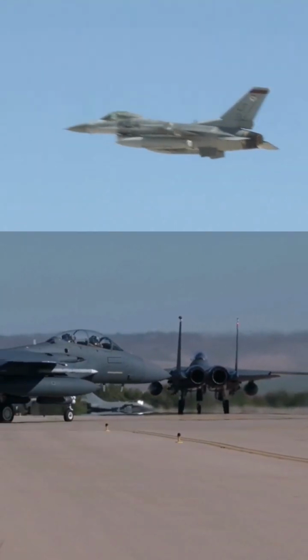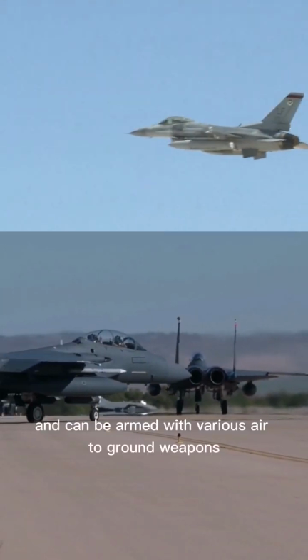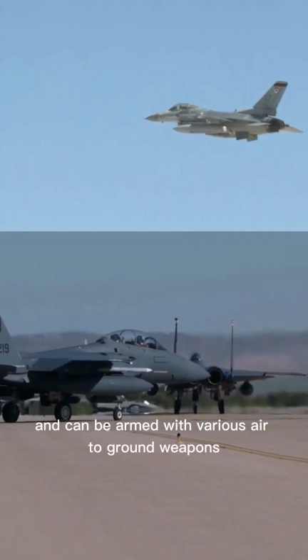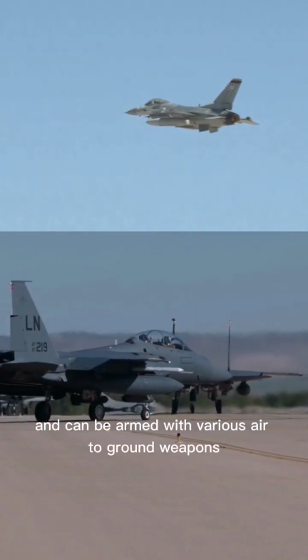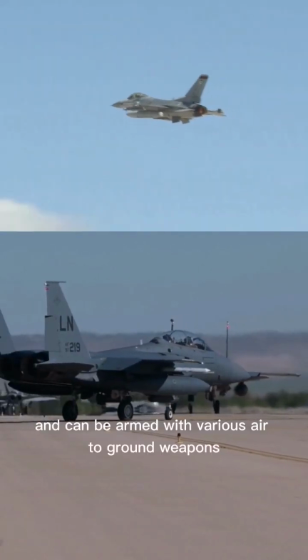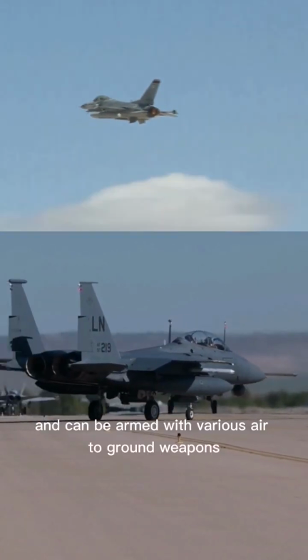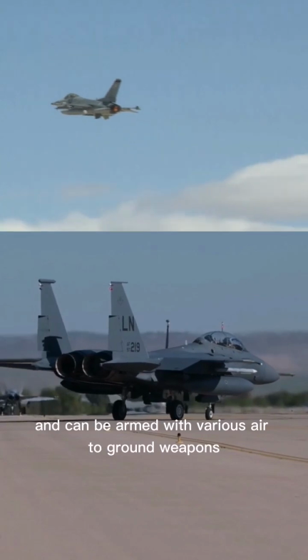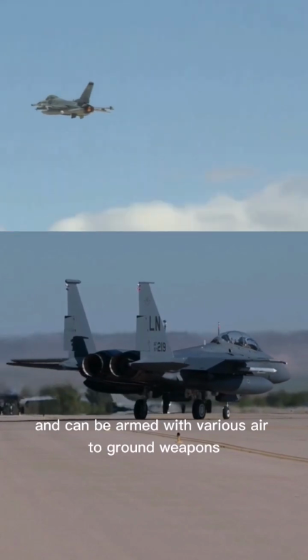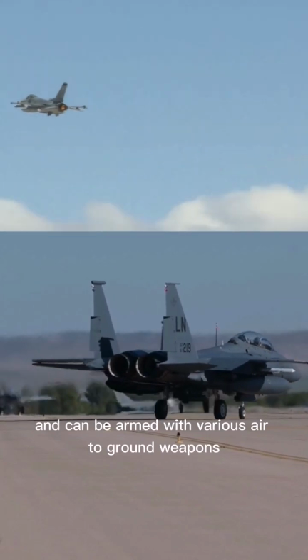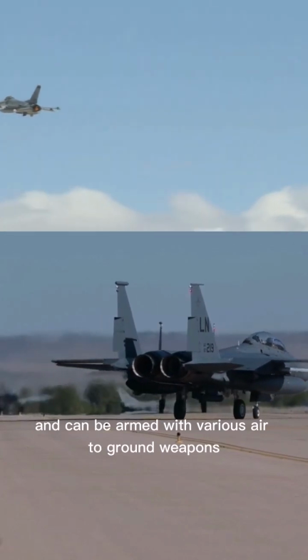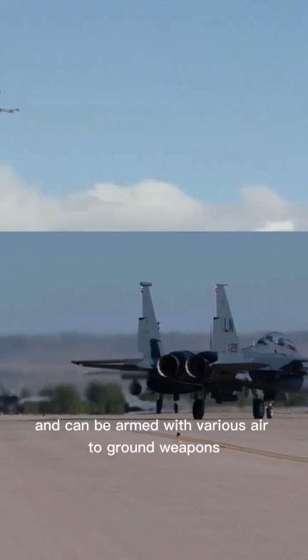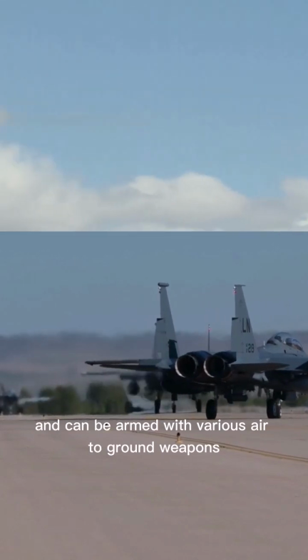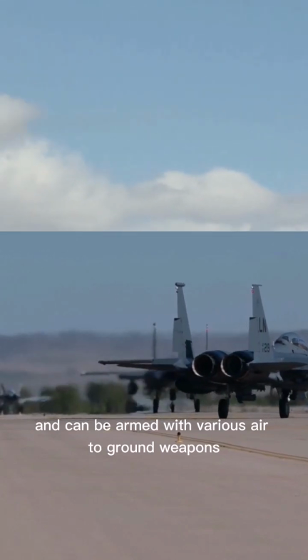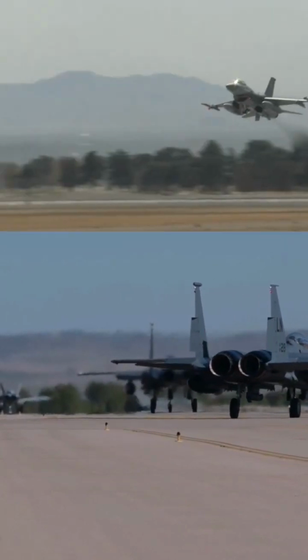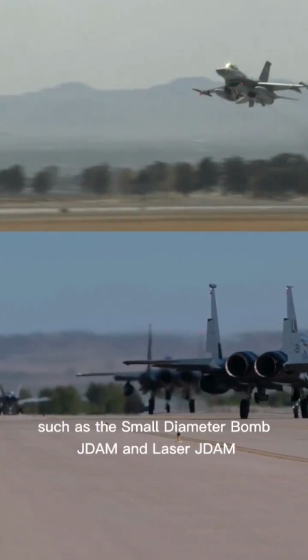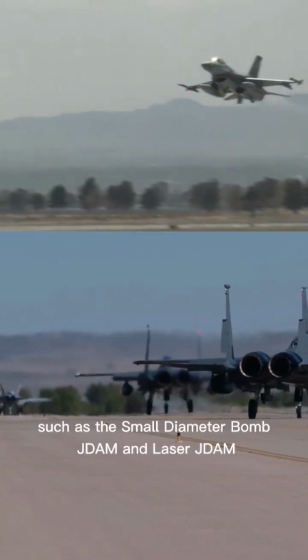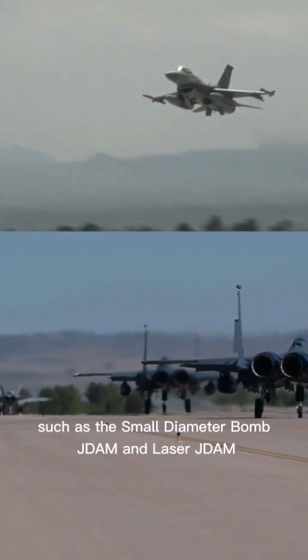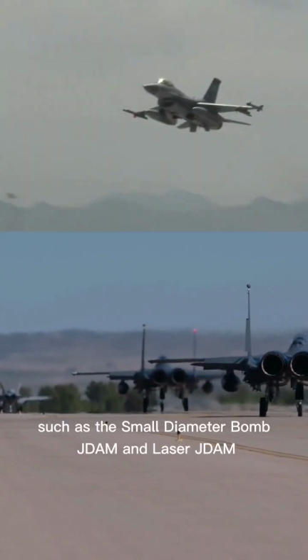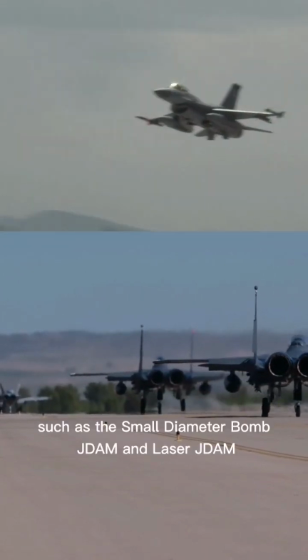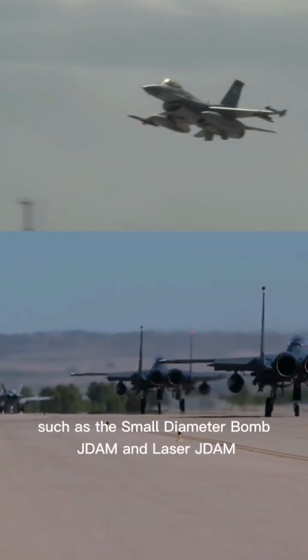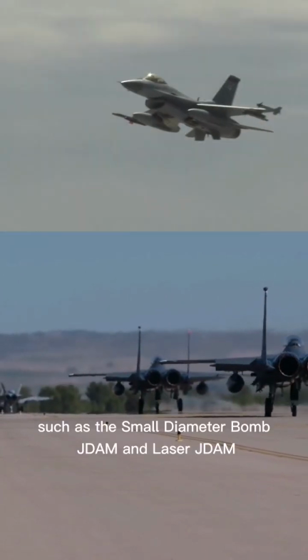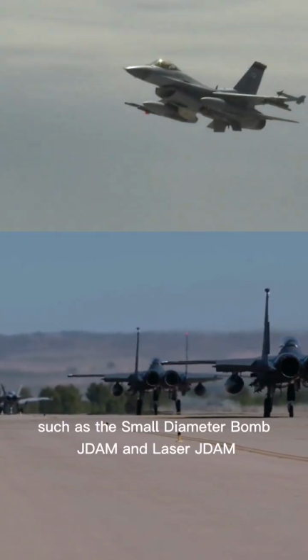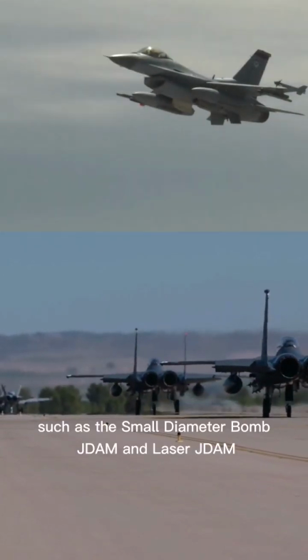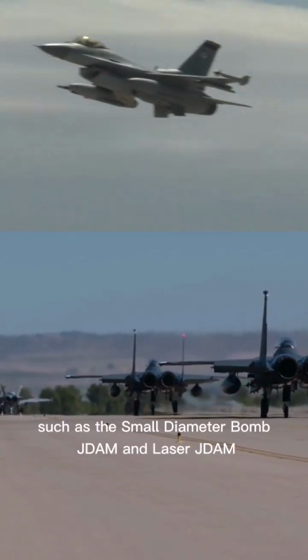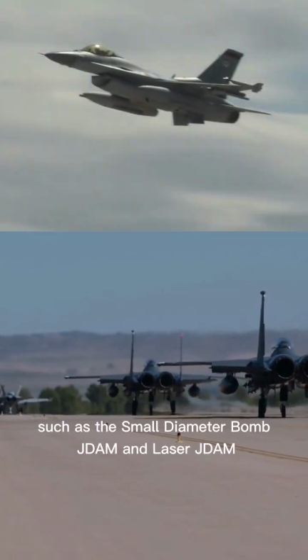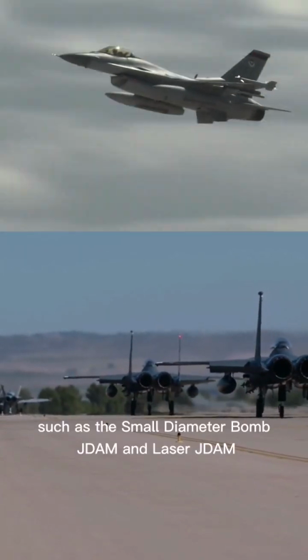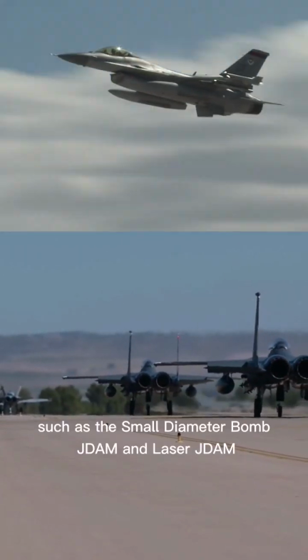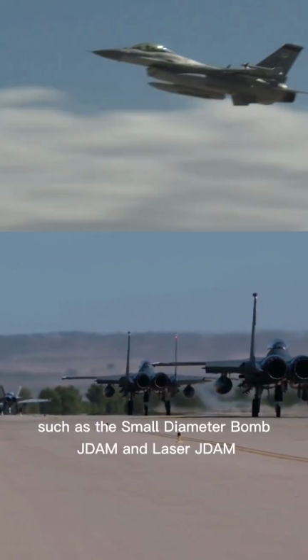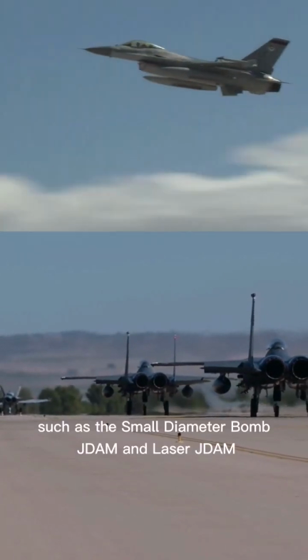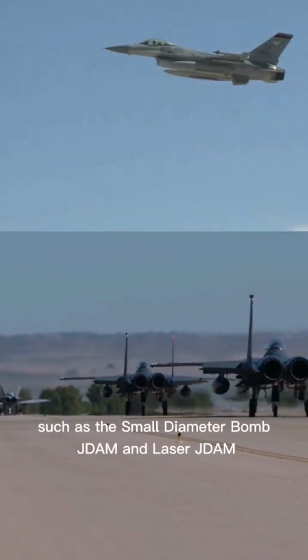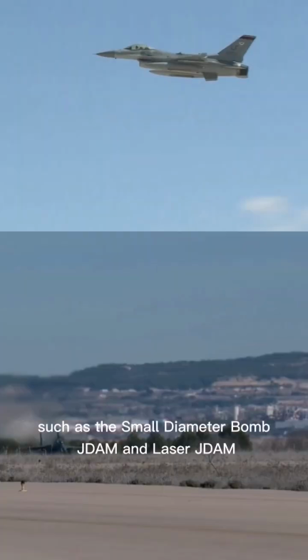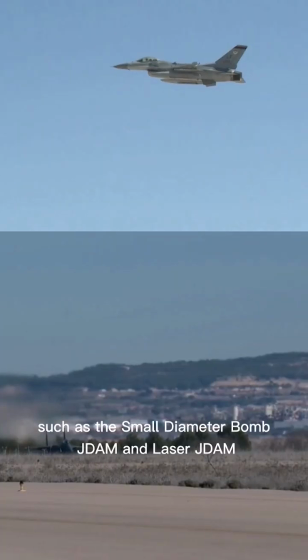It can also be armed with various air-to-ground weapons, such as the small-diameter bomb, JDAM, and laser JDAM.